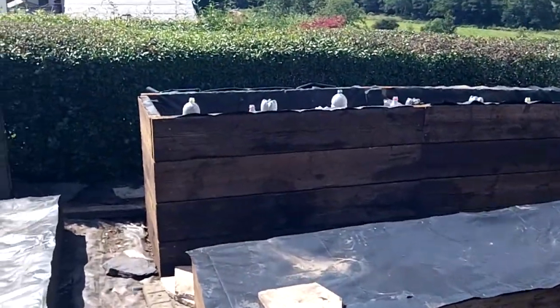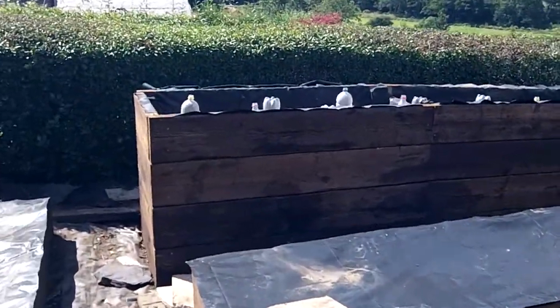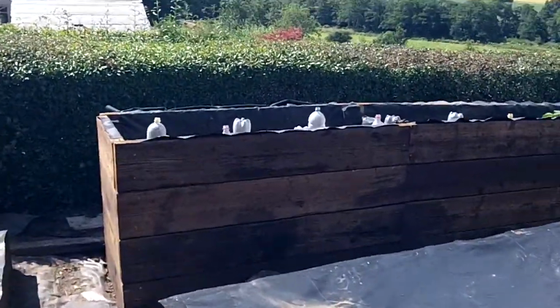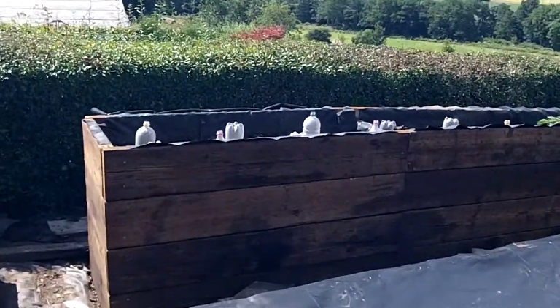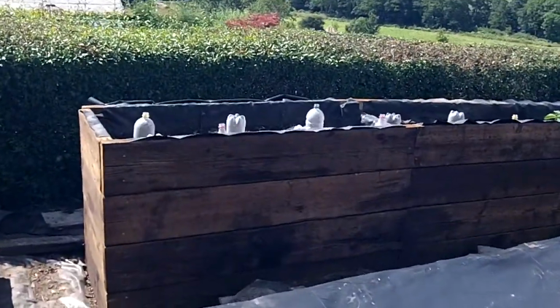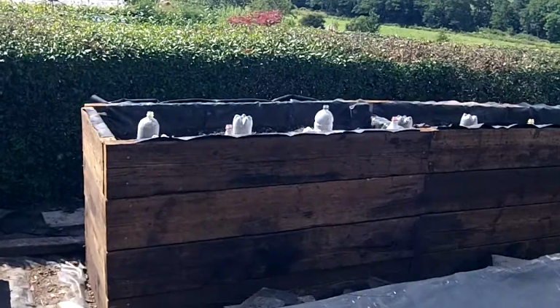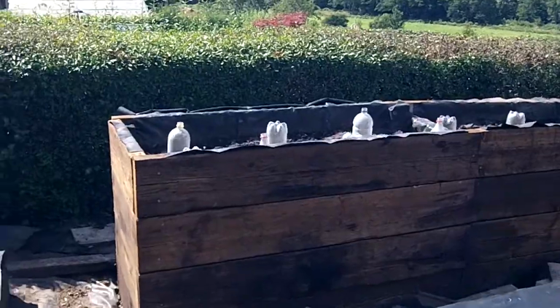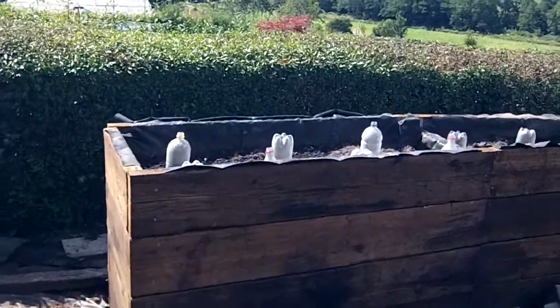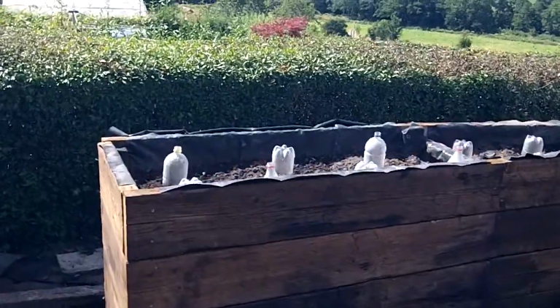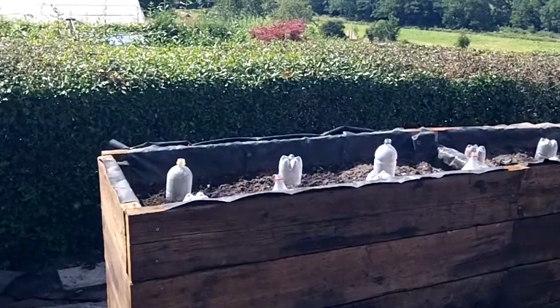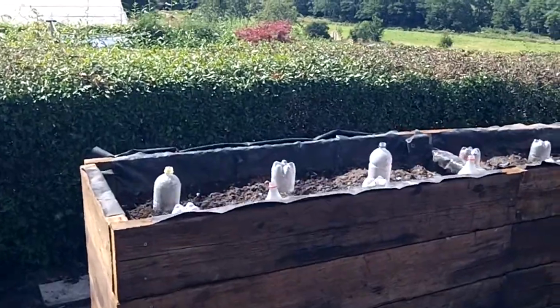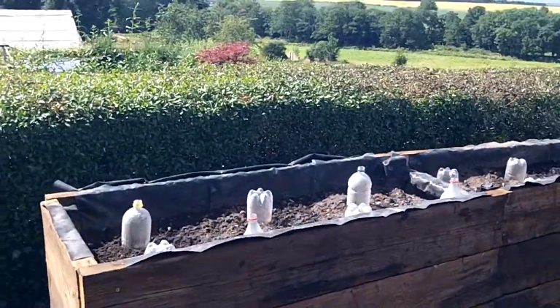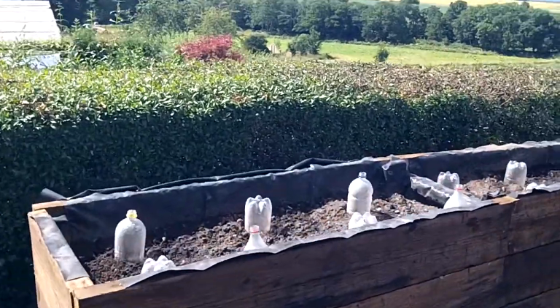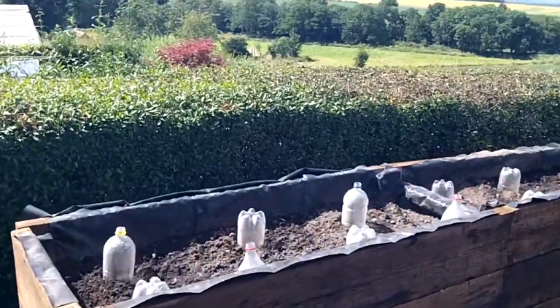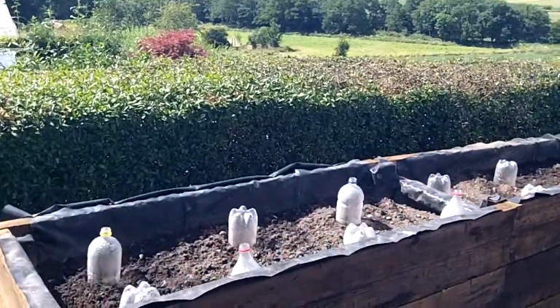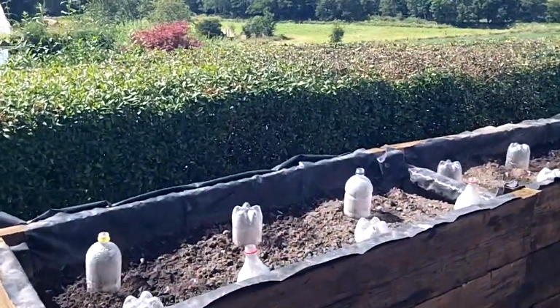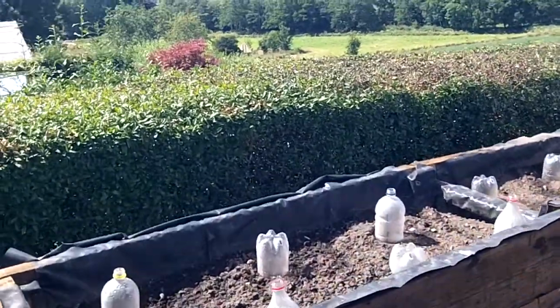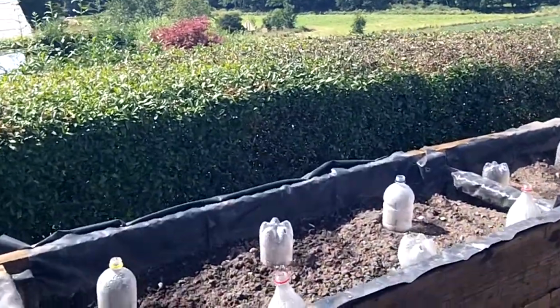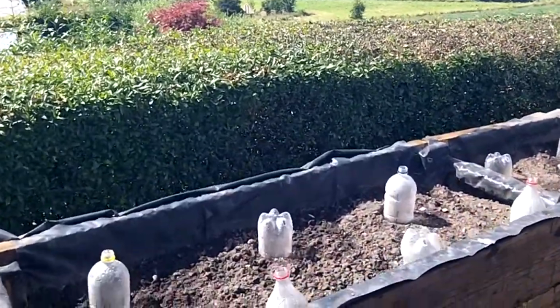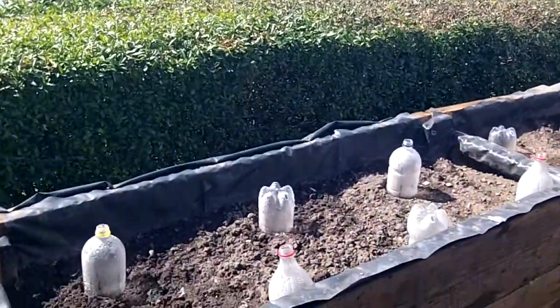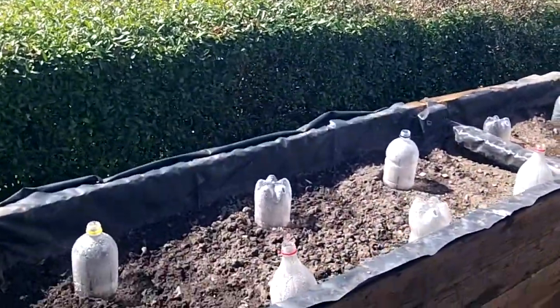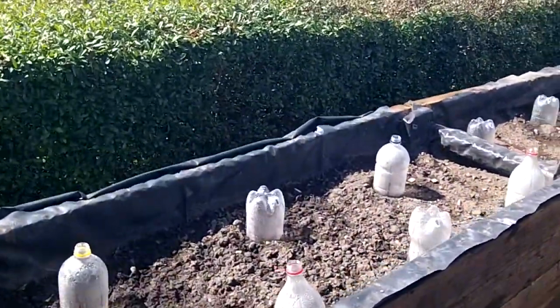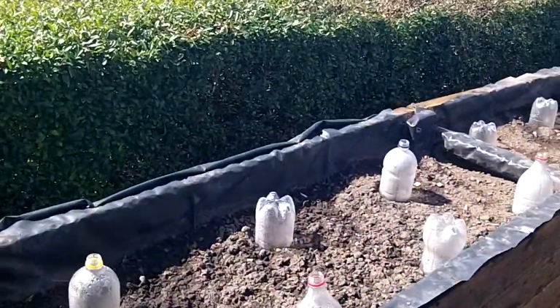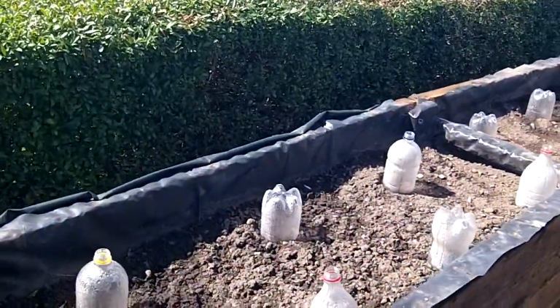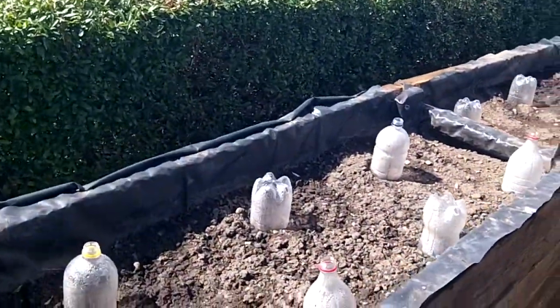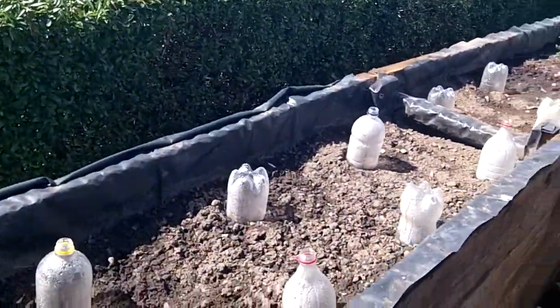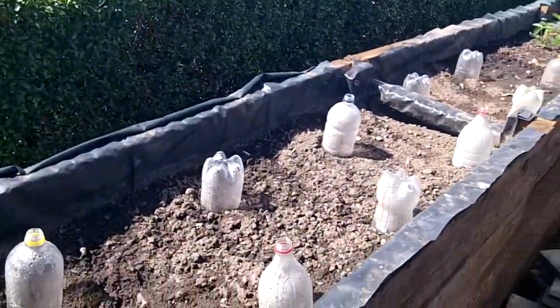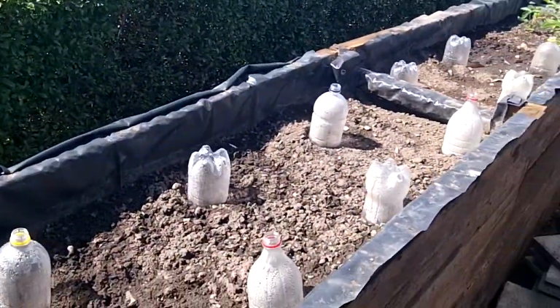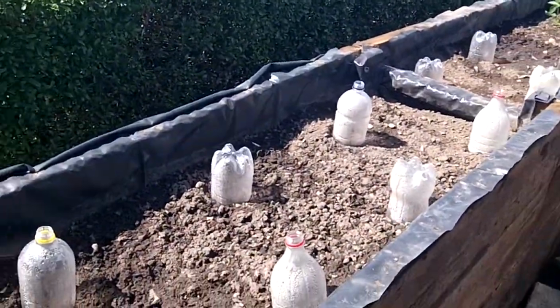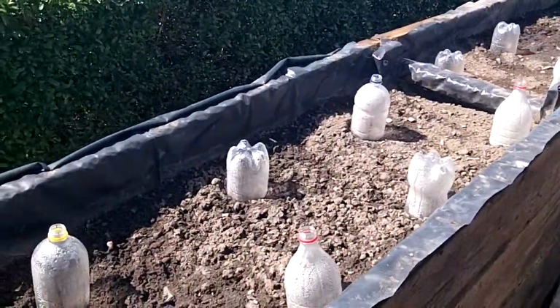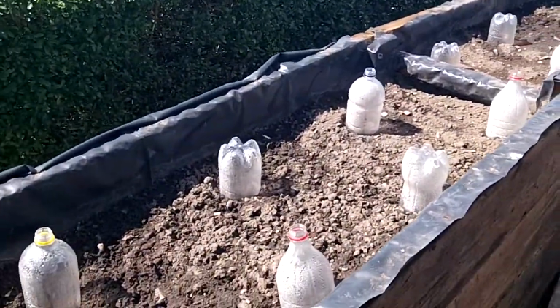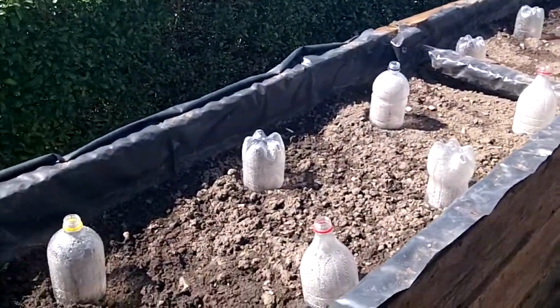These raised beds here are mainly for Jill's strawberries. I think there's aubergines in here as well.